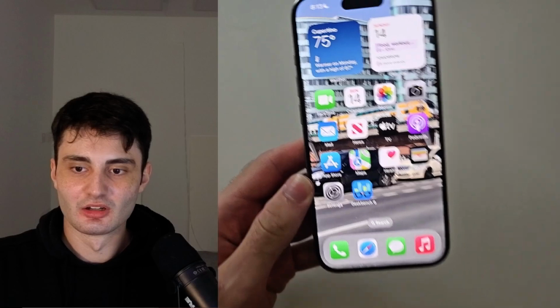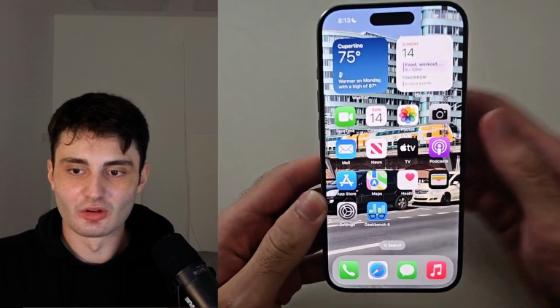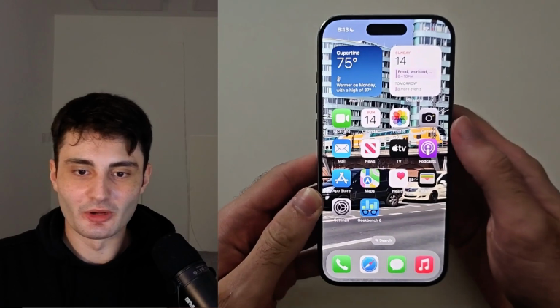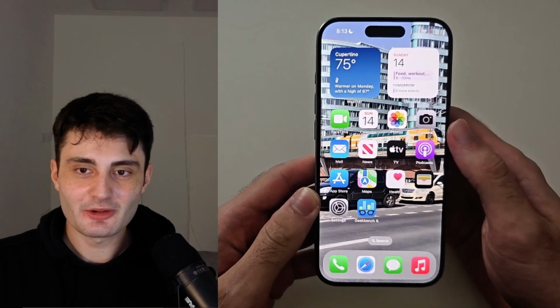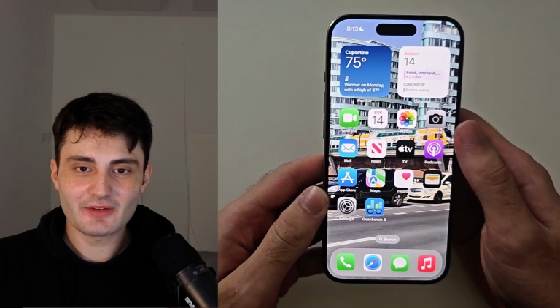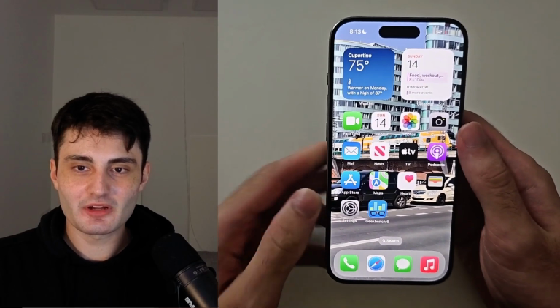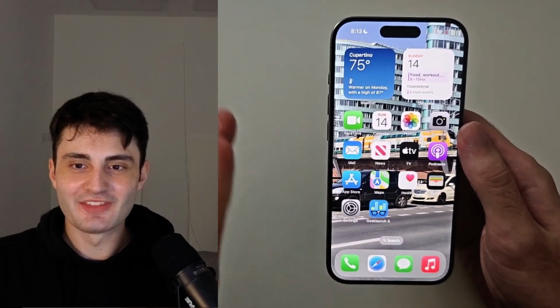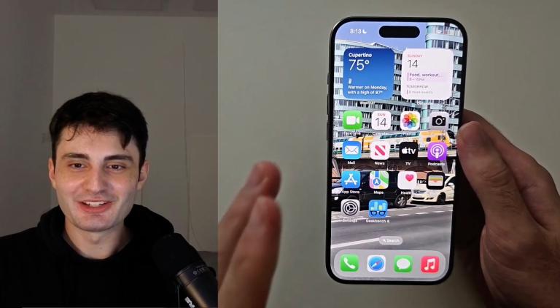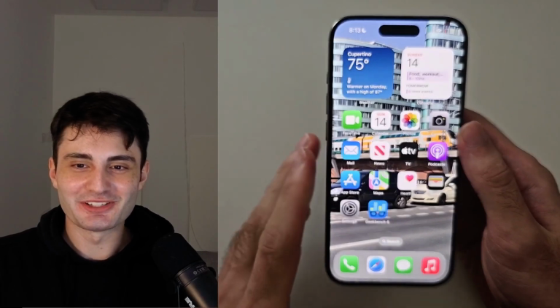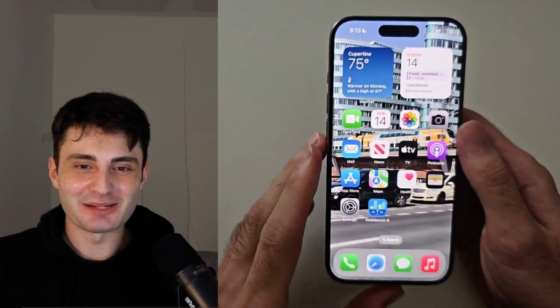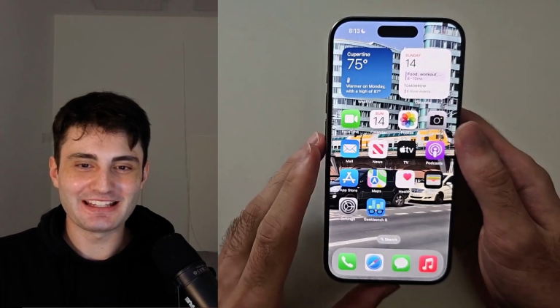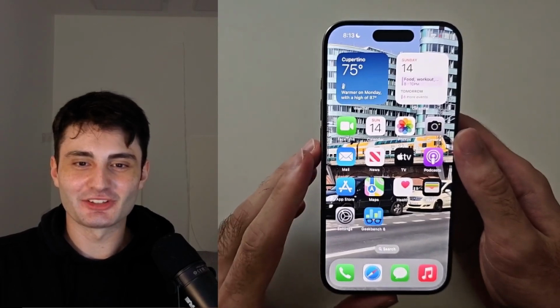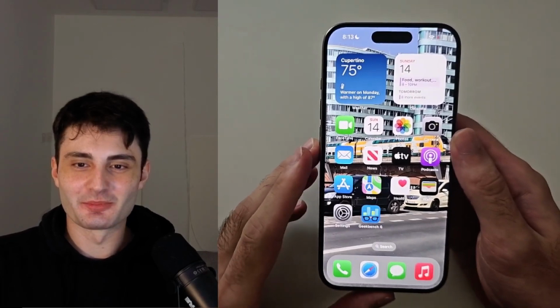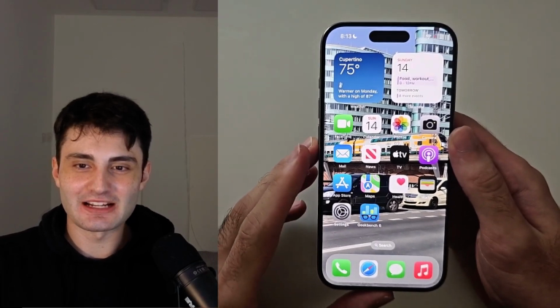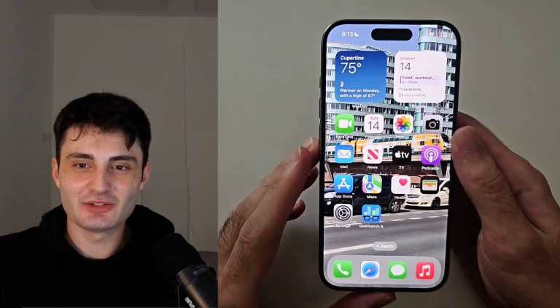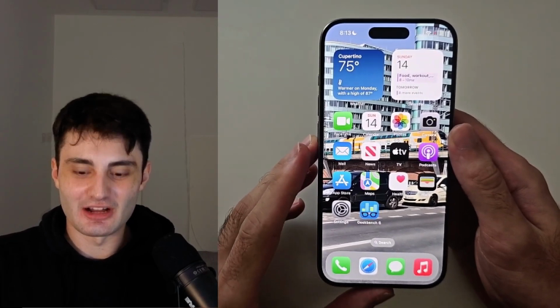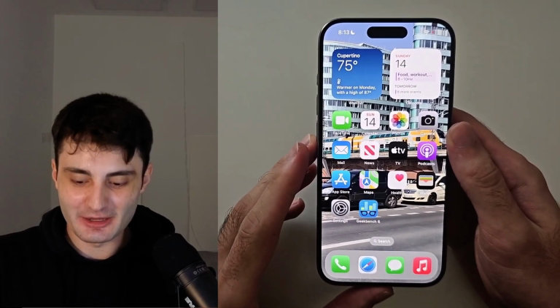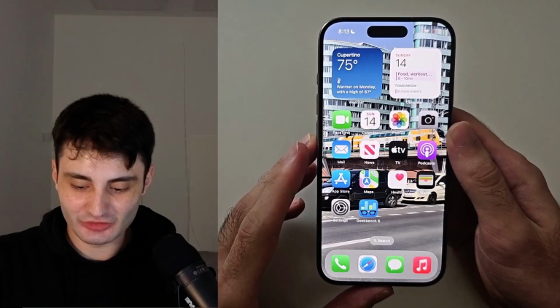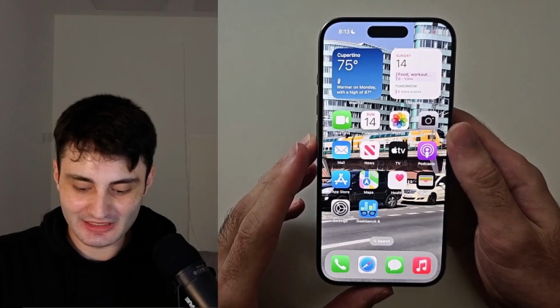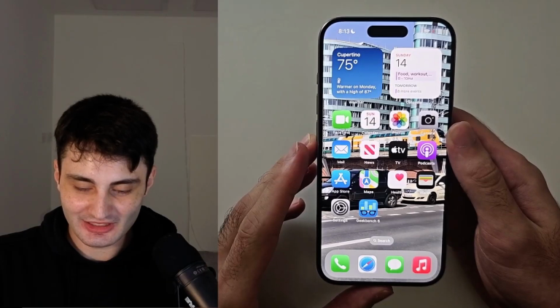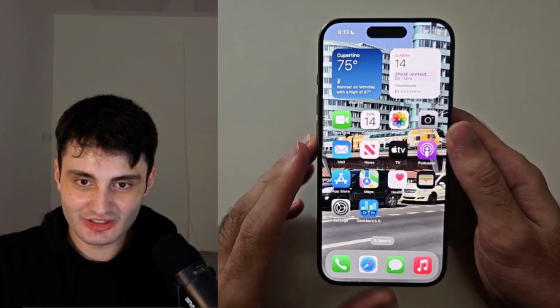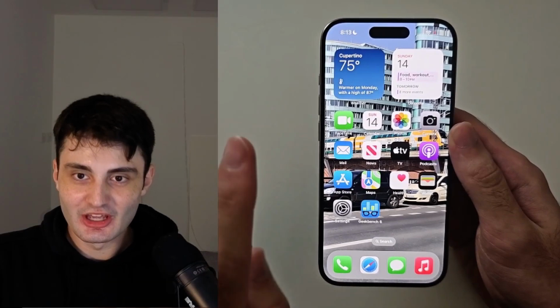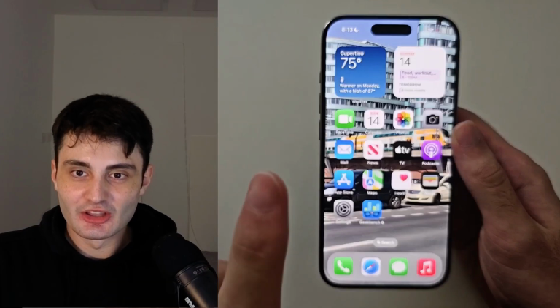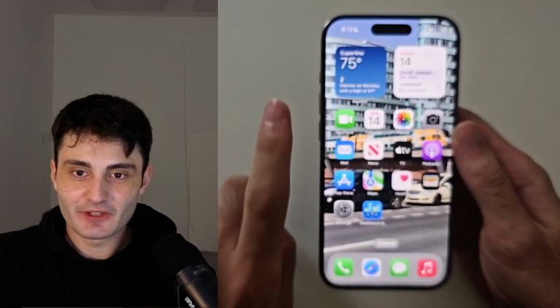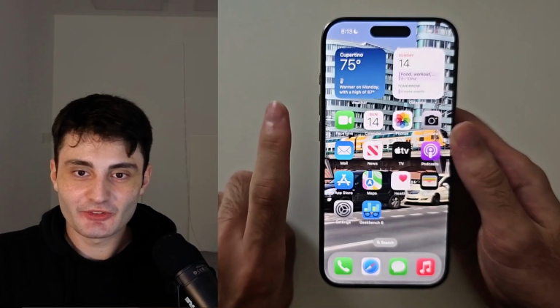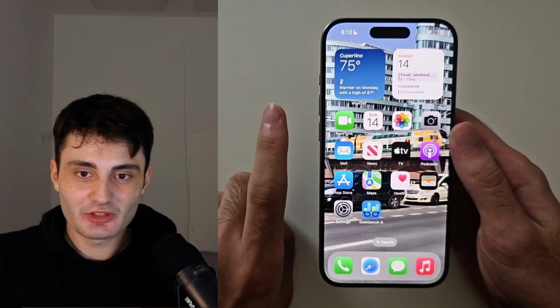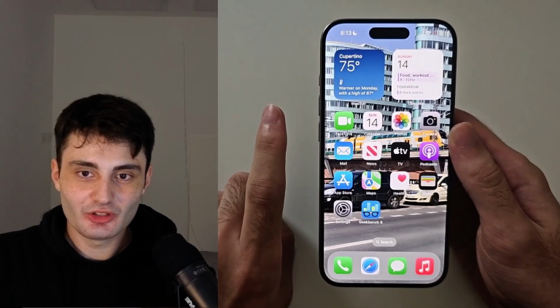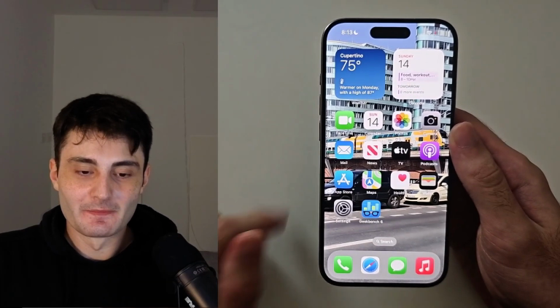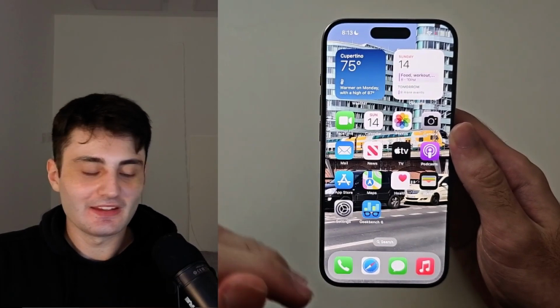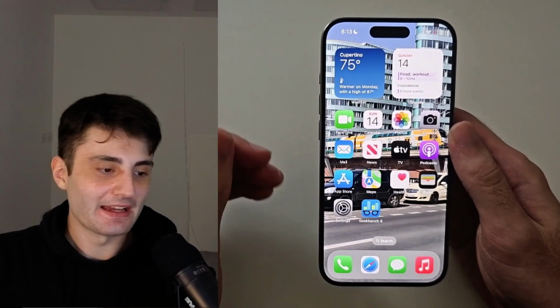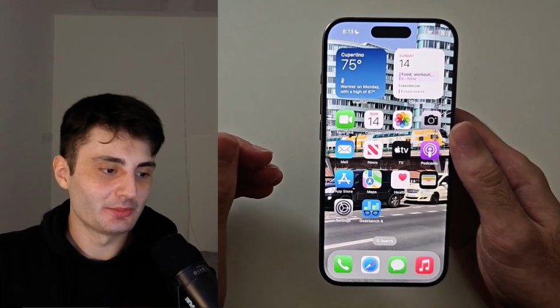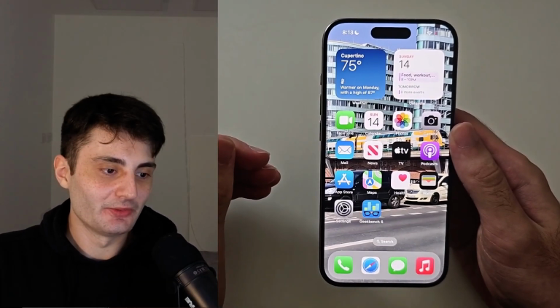Welcome everyone! You want to update to the brand new iOS 26? The first thing we should do is back up the device.